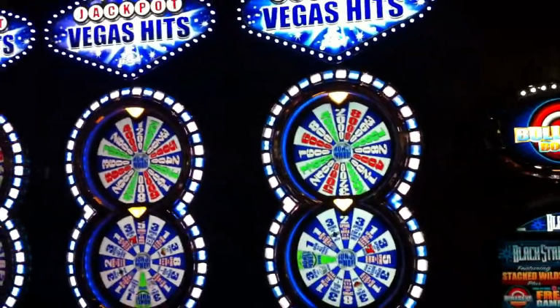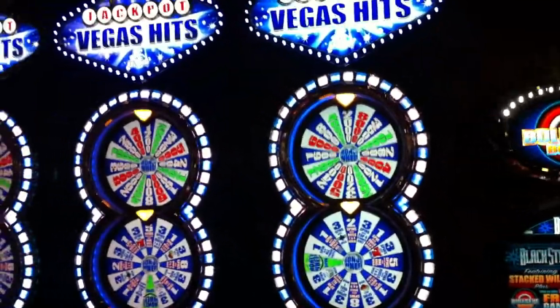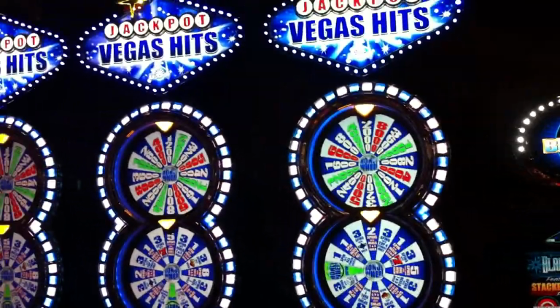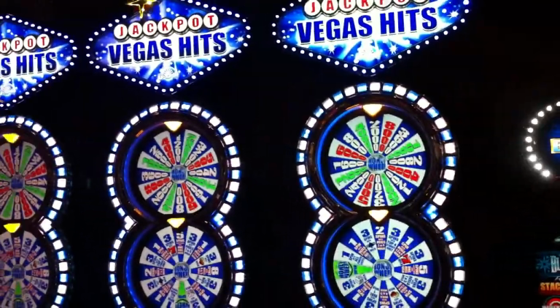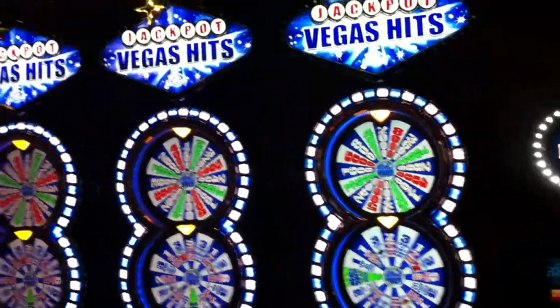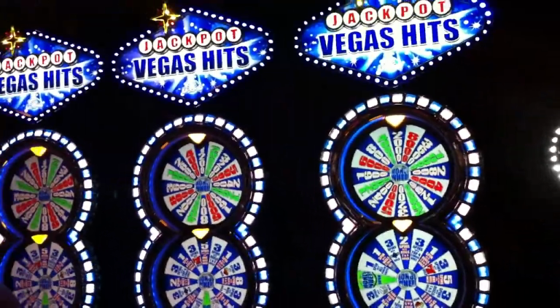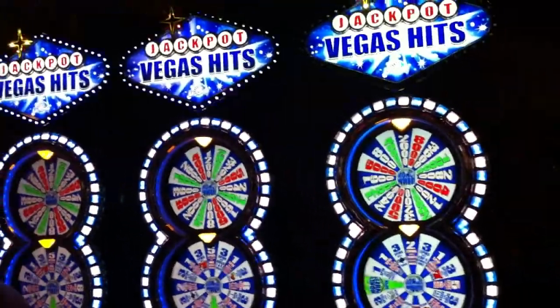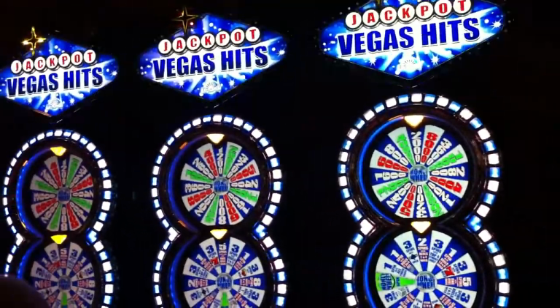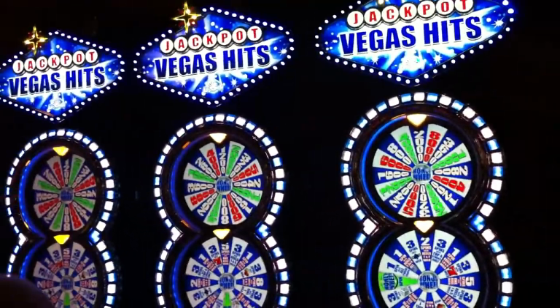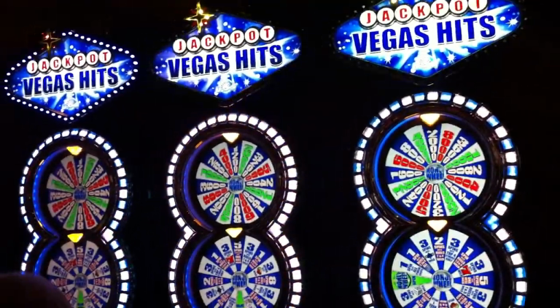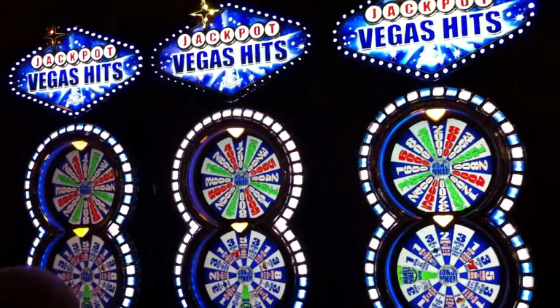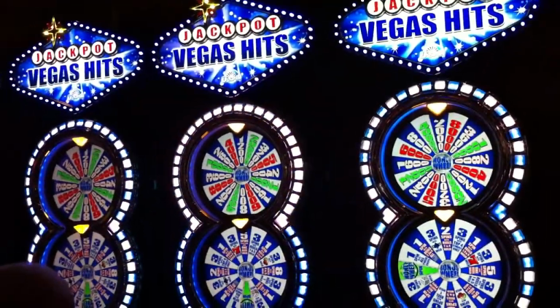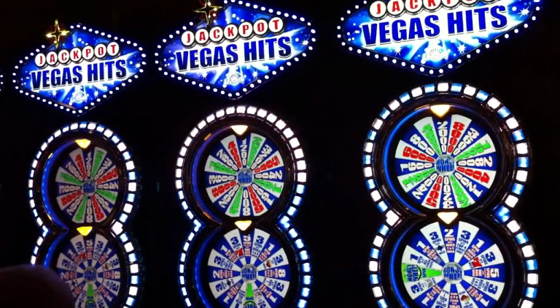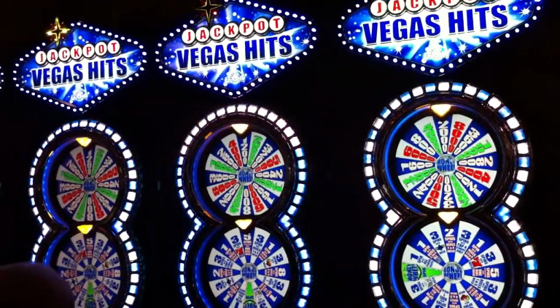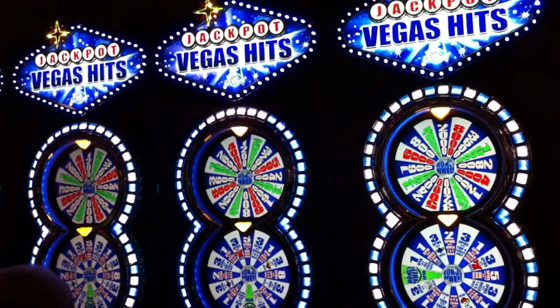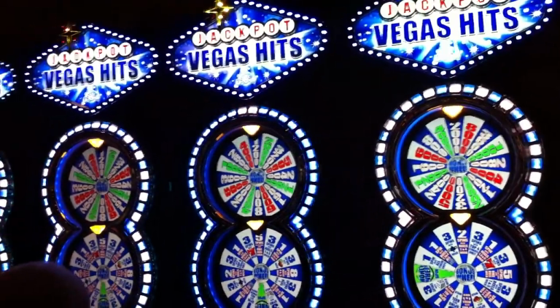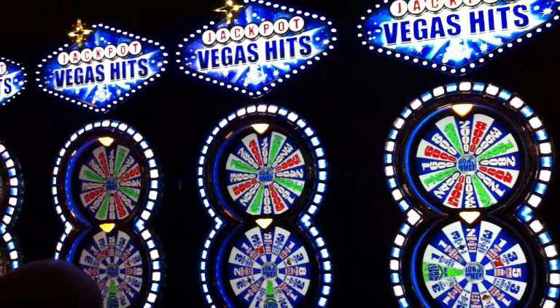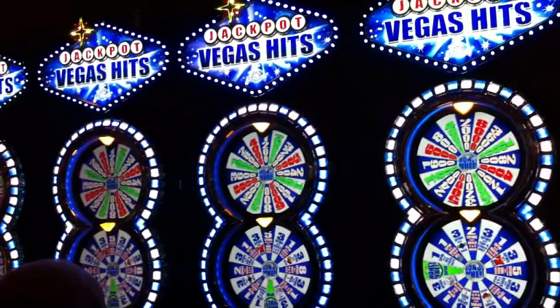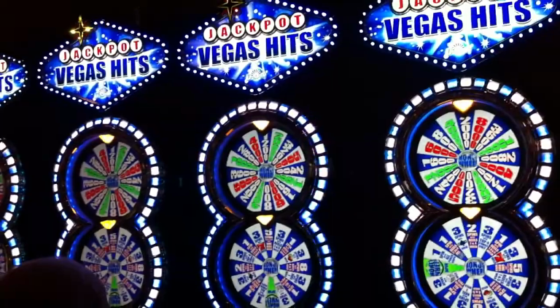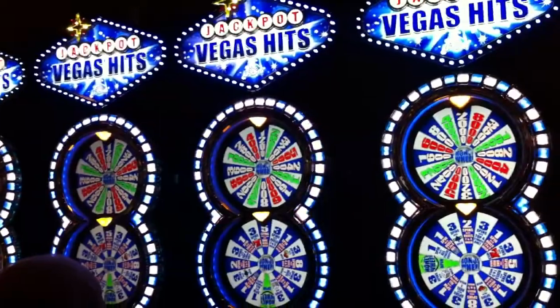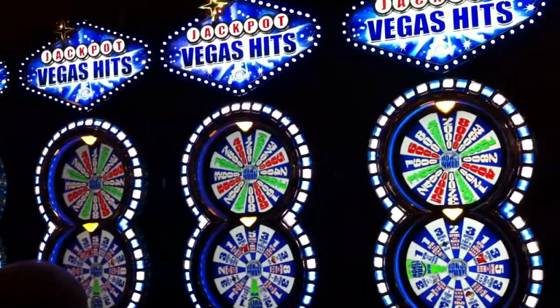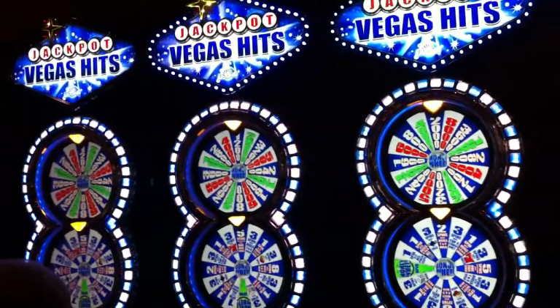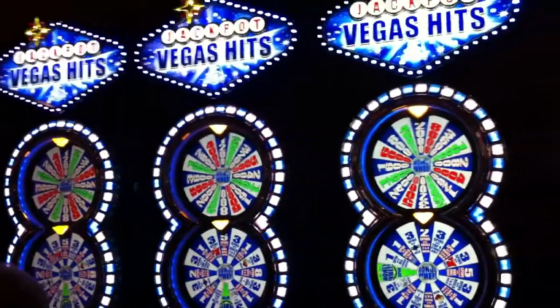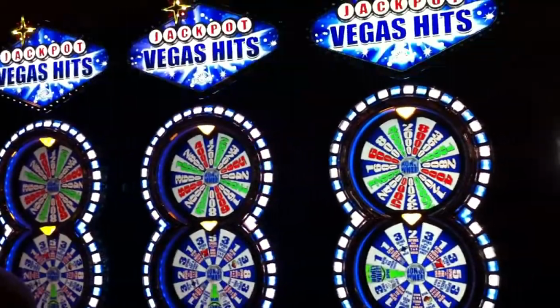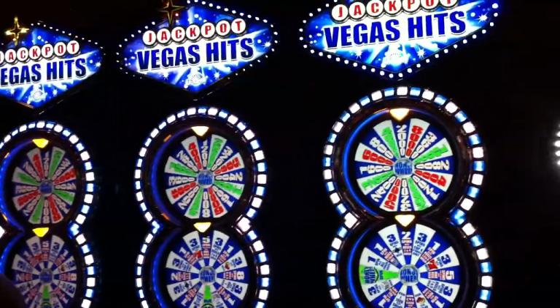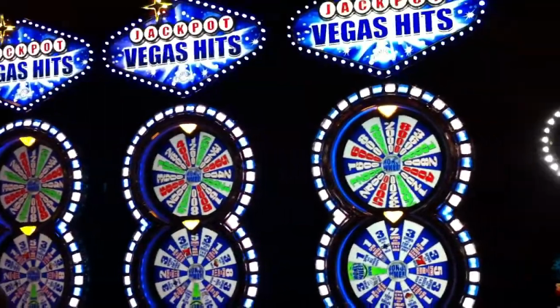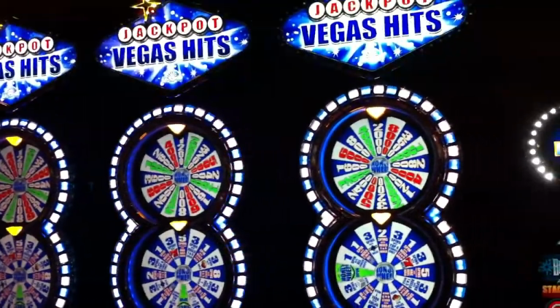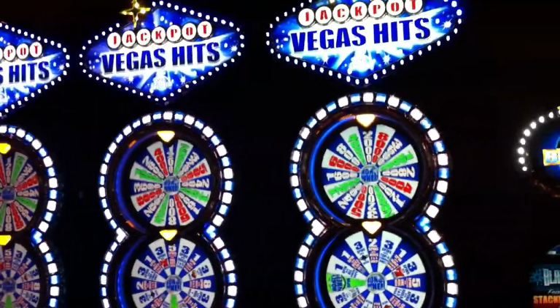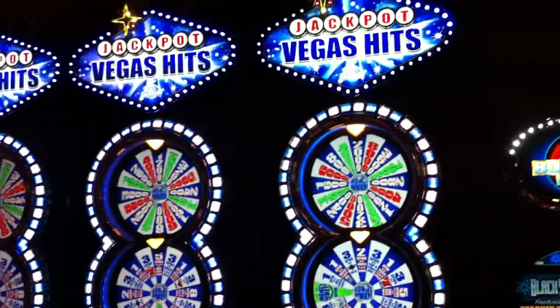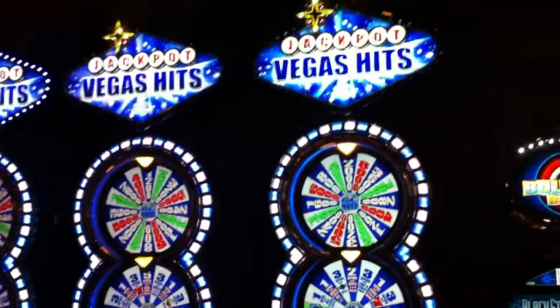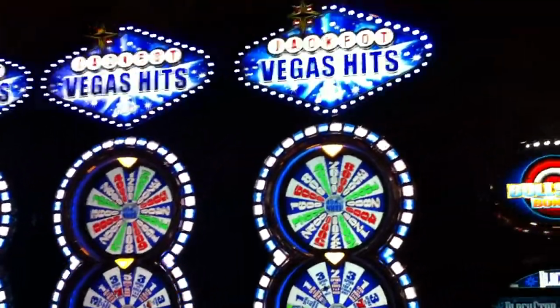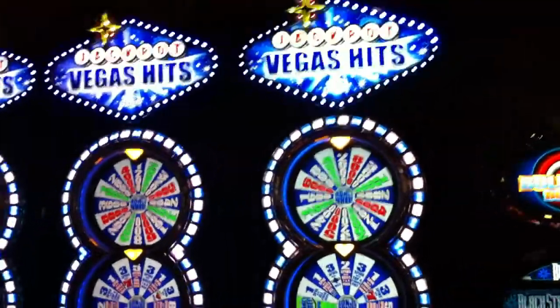We currently have four of these machines located near the main entrance, and another four over by the Garden Buffet.